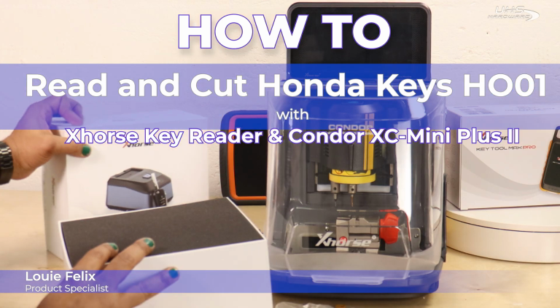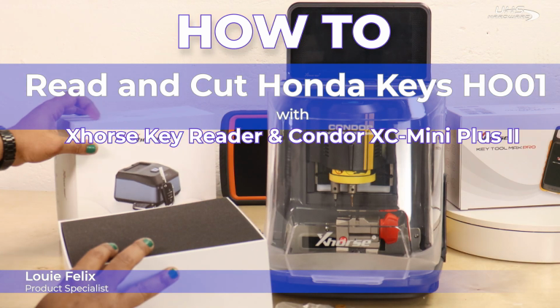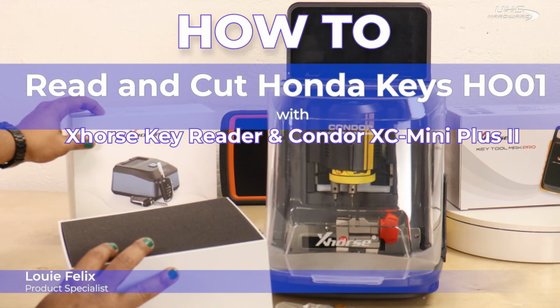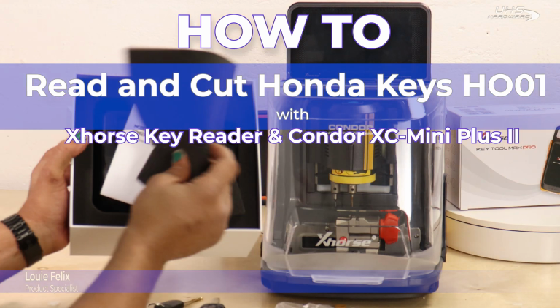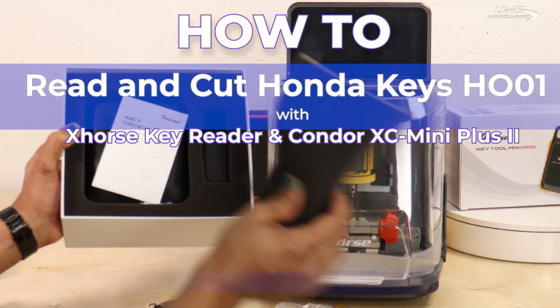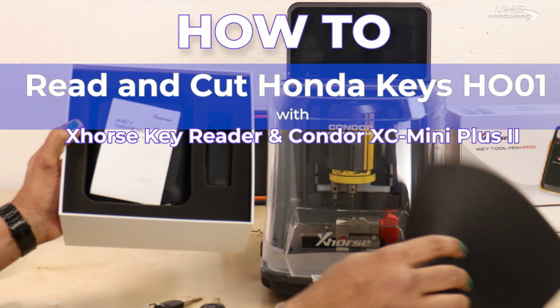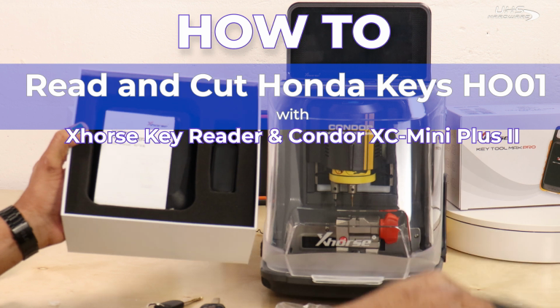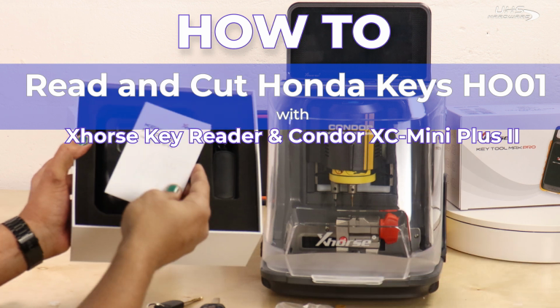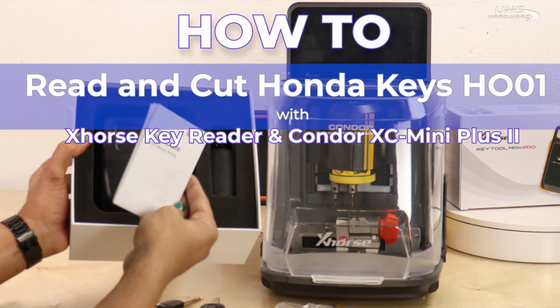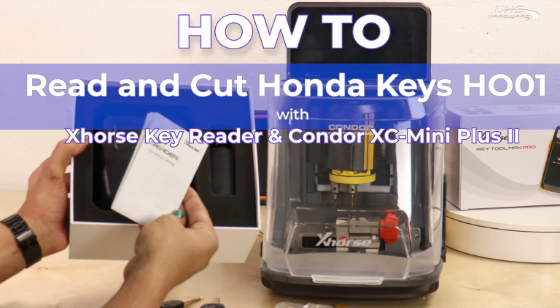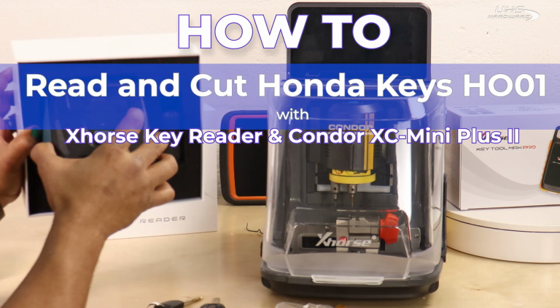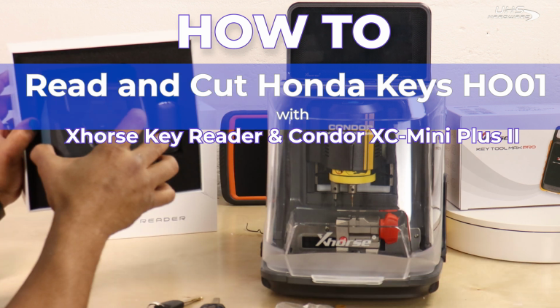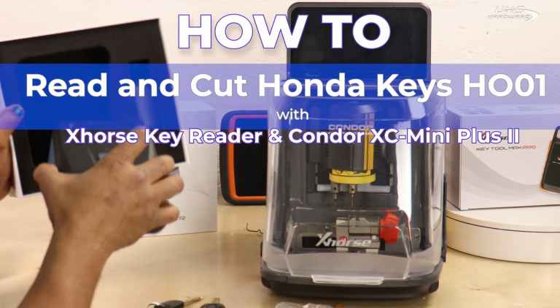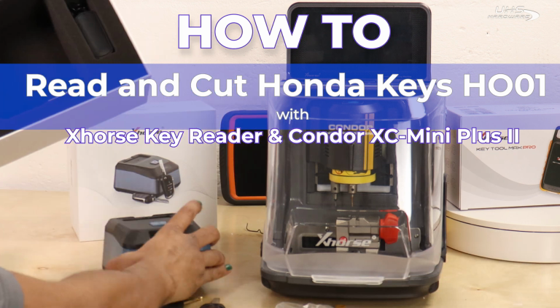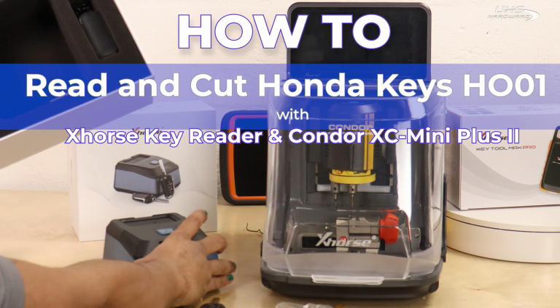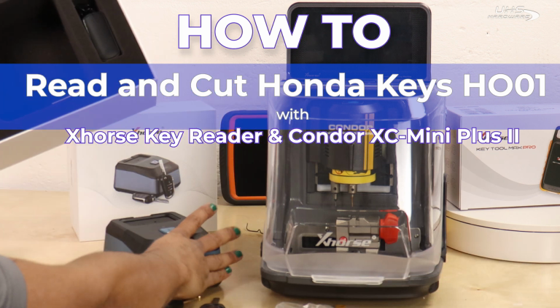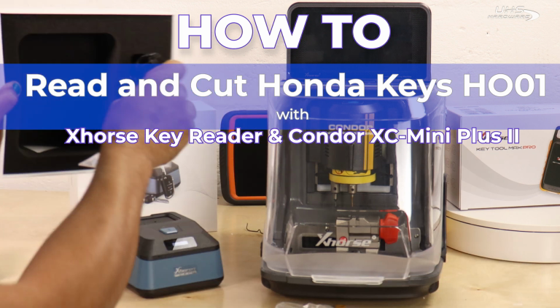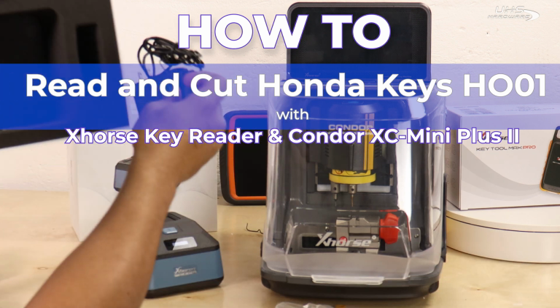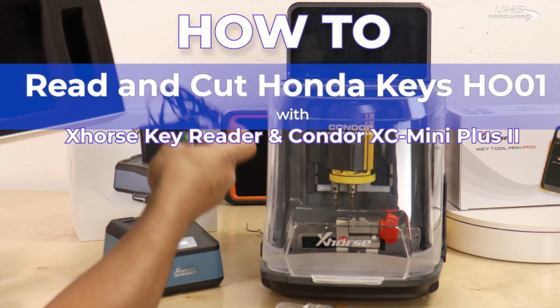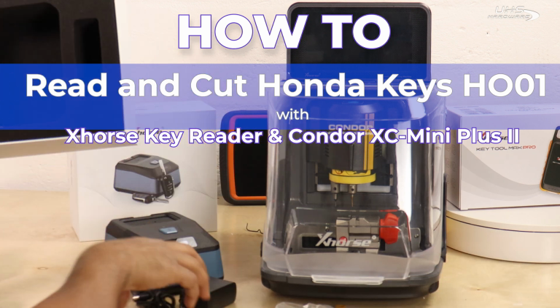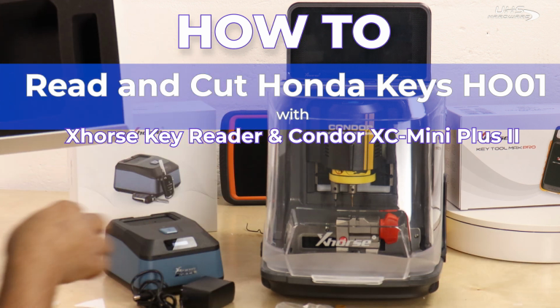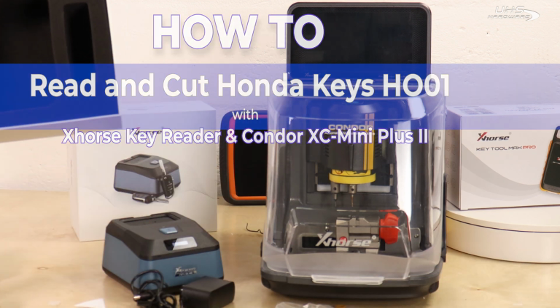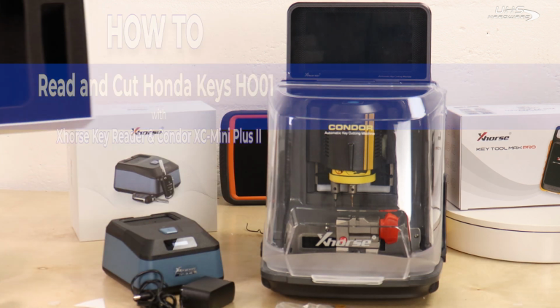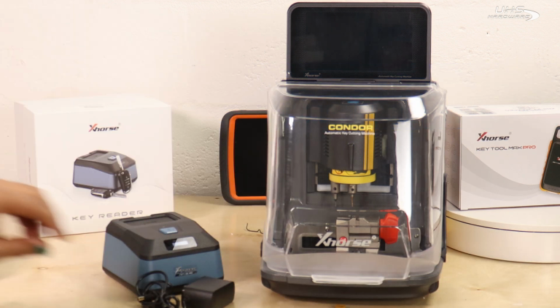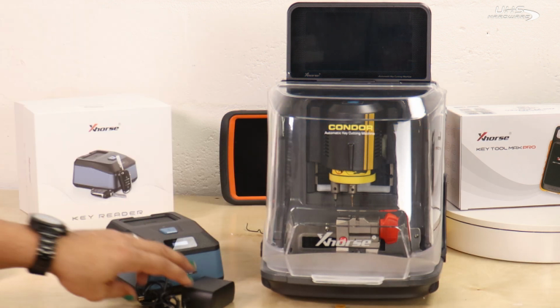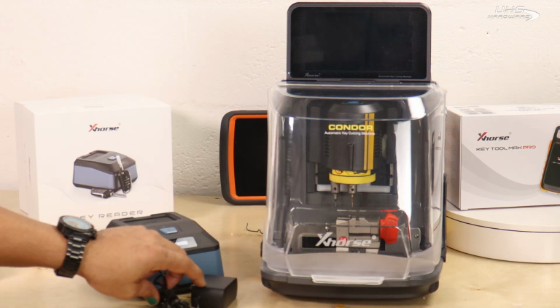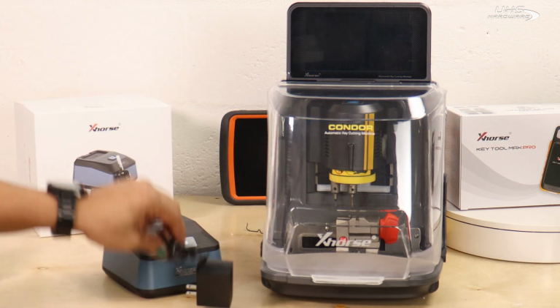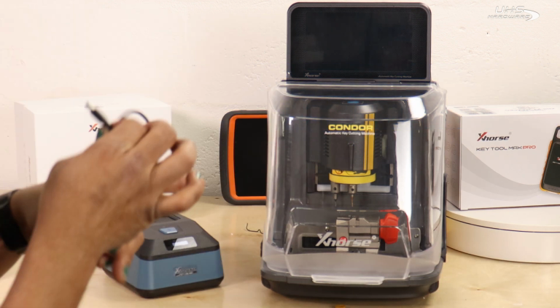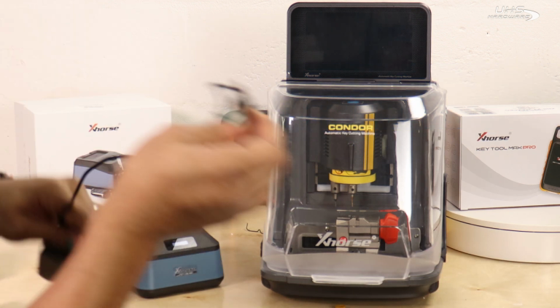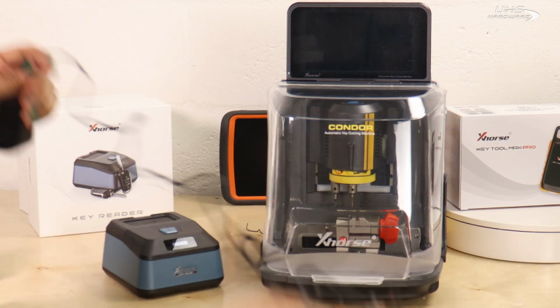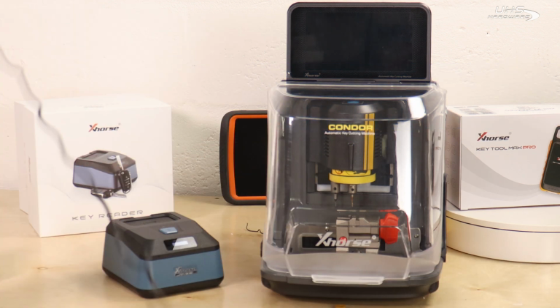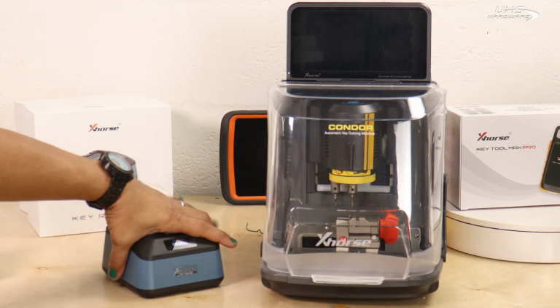I'm going to use the X-Horse Key Reader, the Condor XC Mini Plus II, and Key Tool Plus Pro with an OBD2 cable.